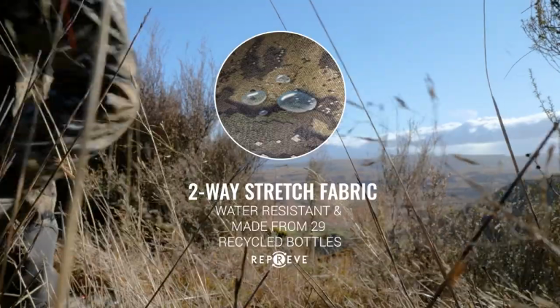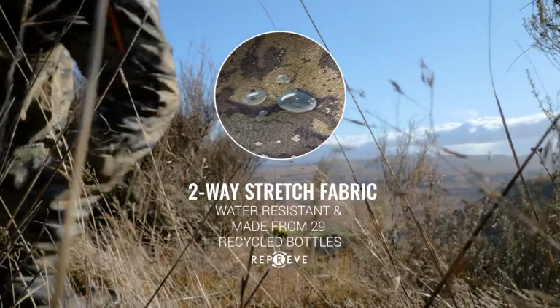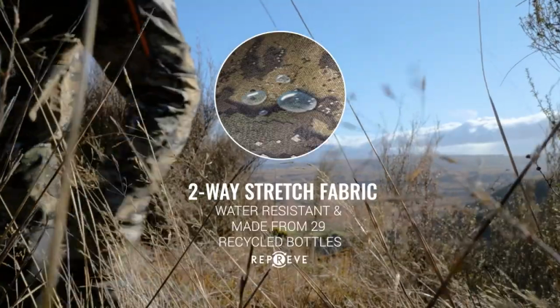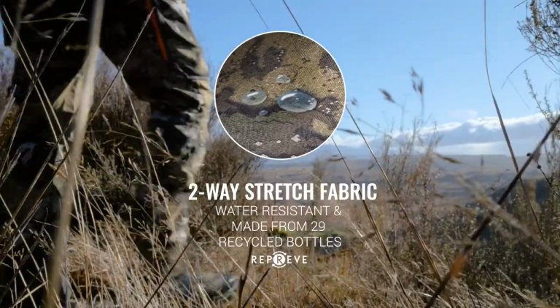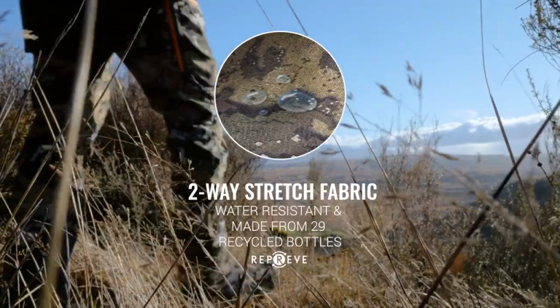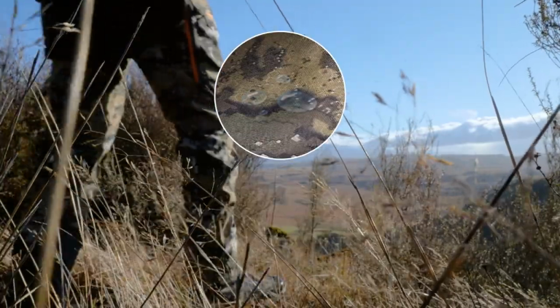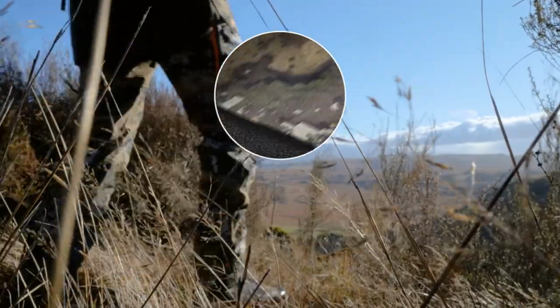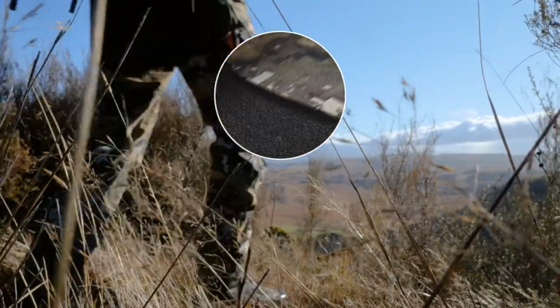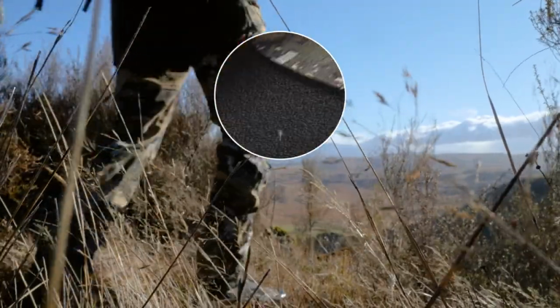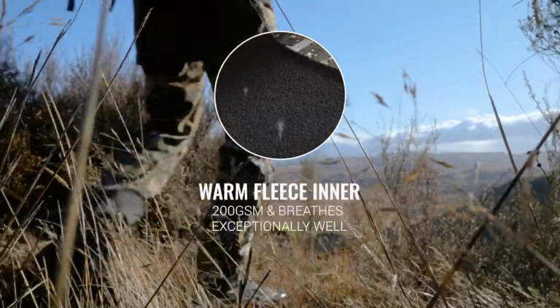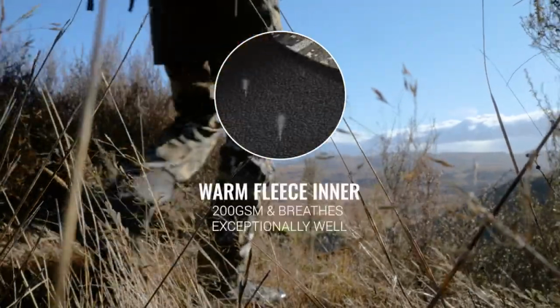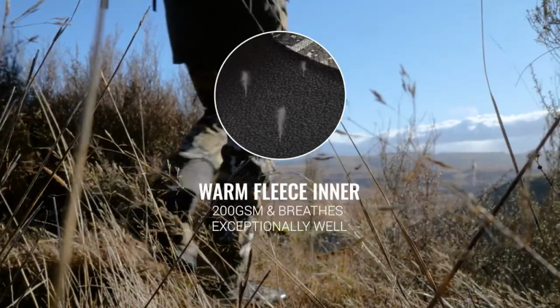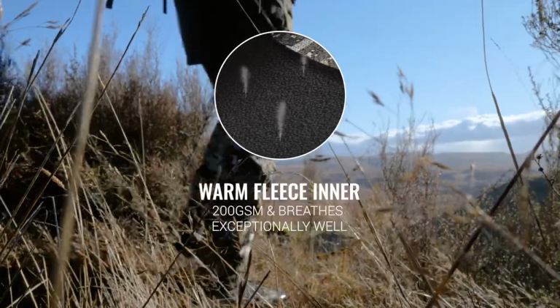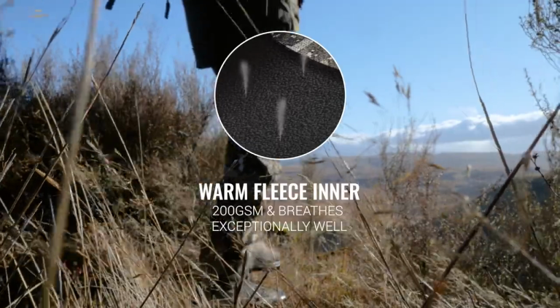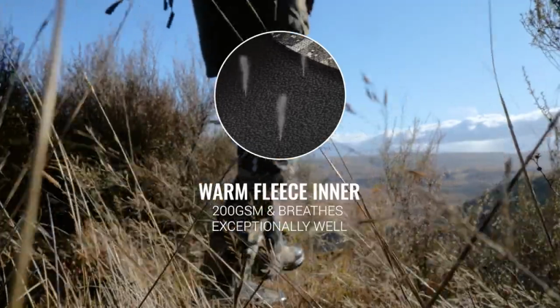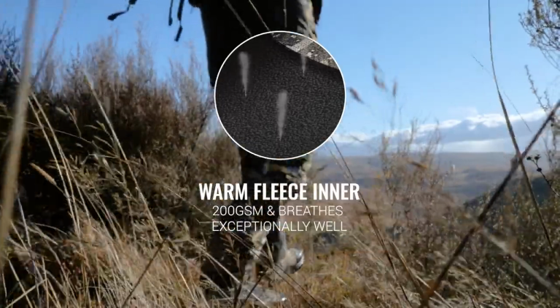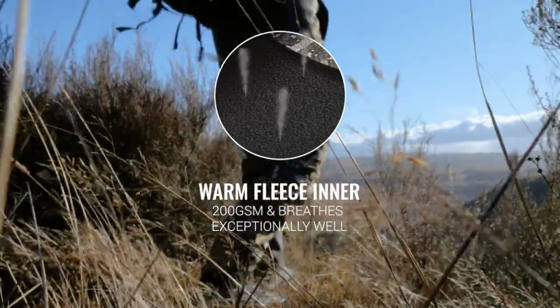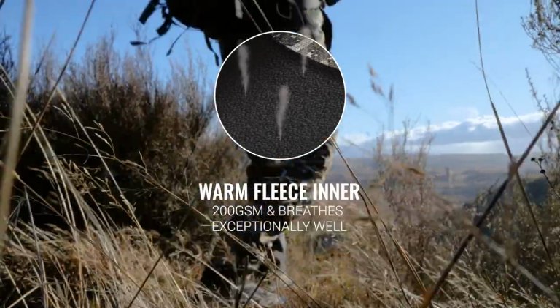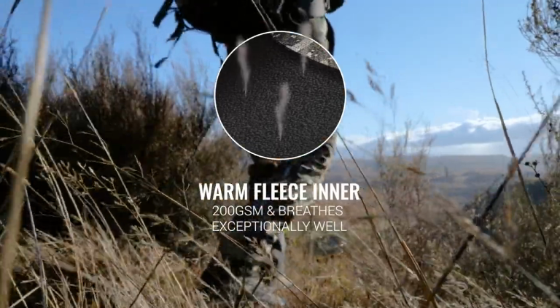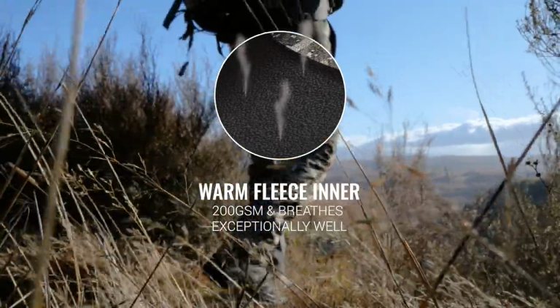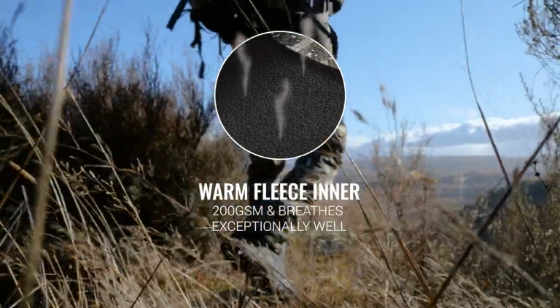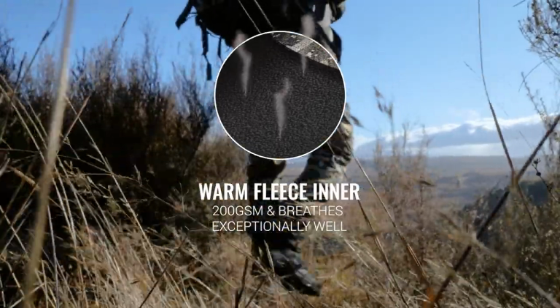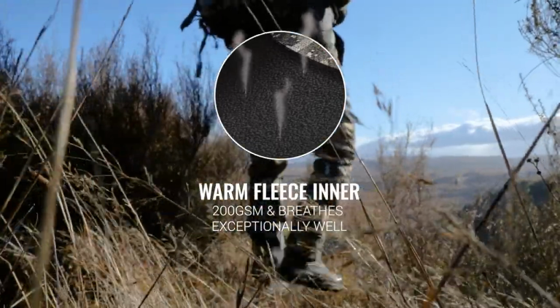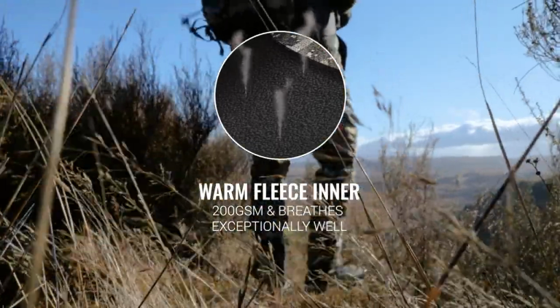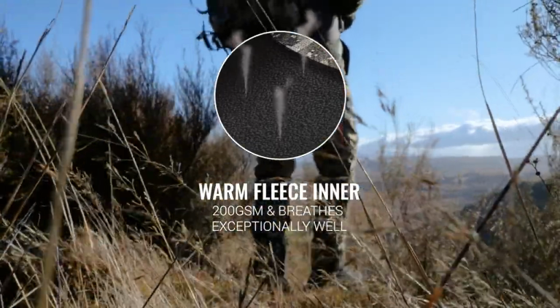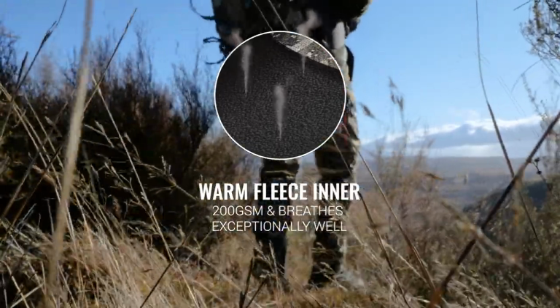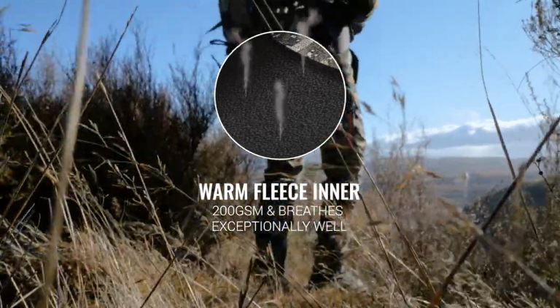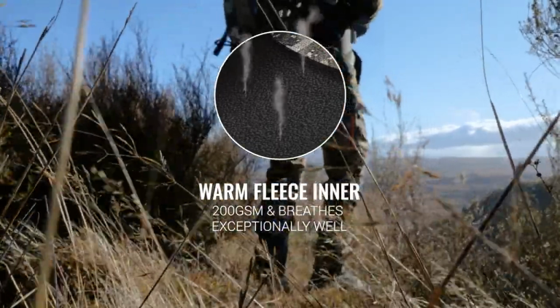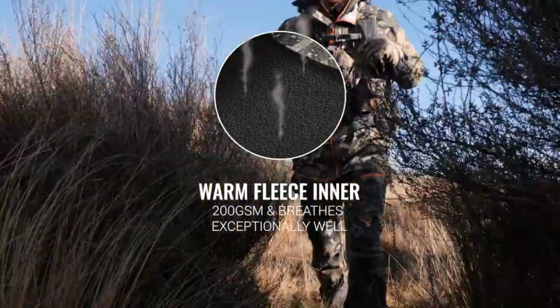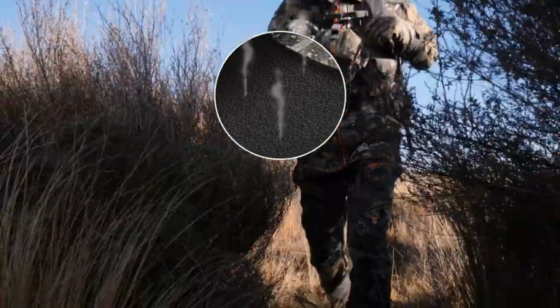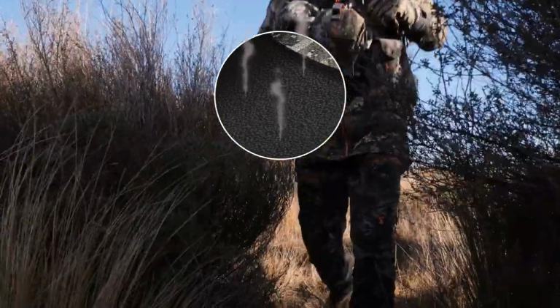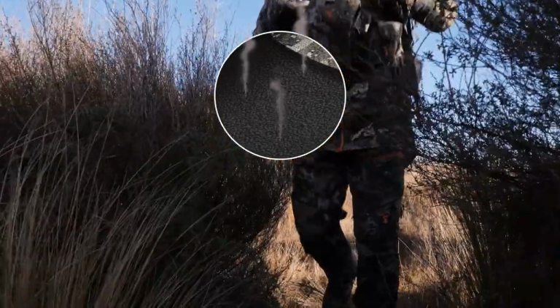Underneath is a 200 GSM fleece inner that blocks most of the wind and breathes exceptionally well.